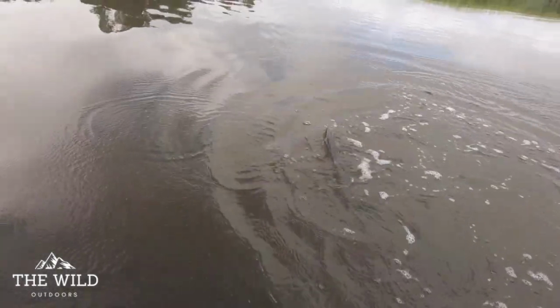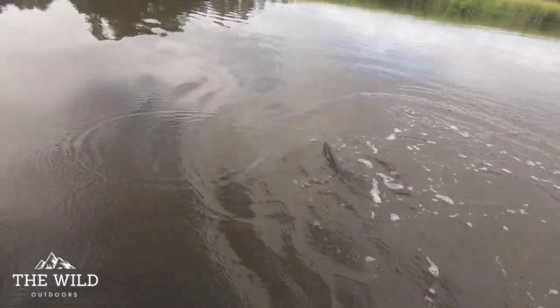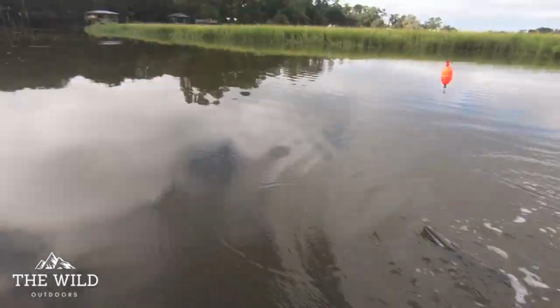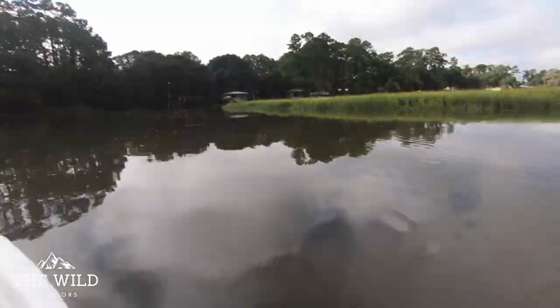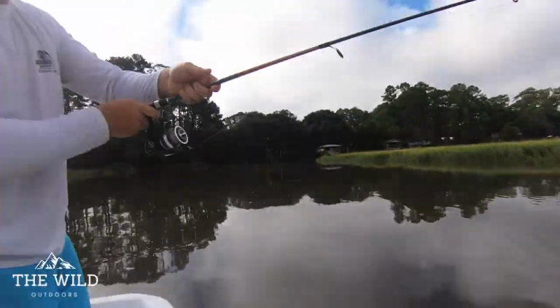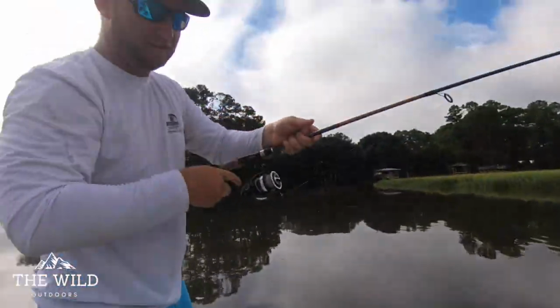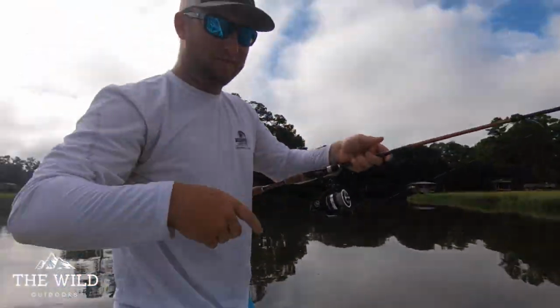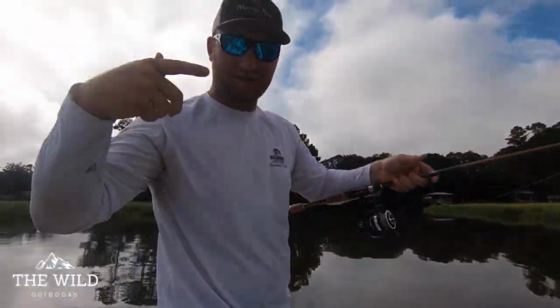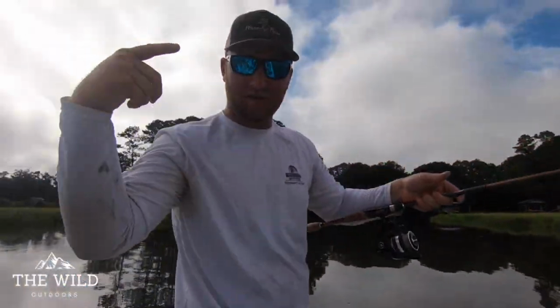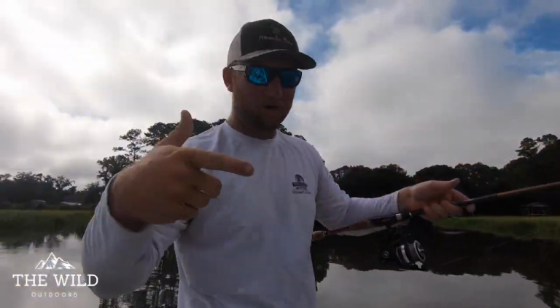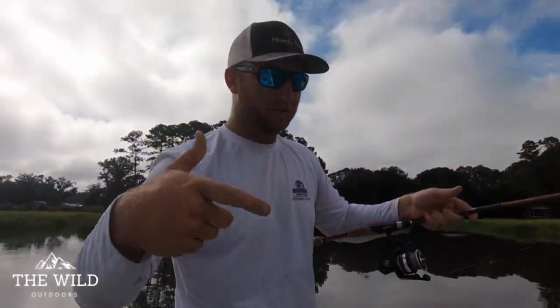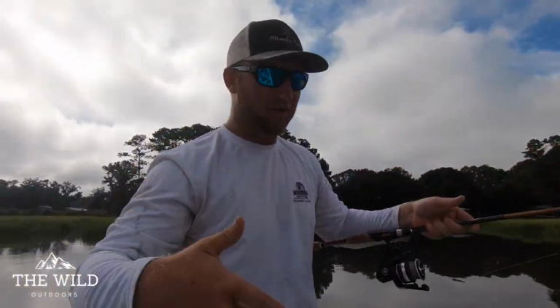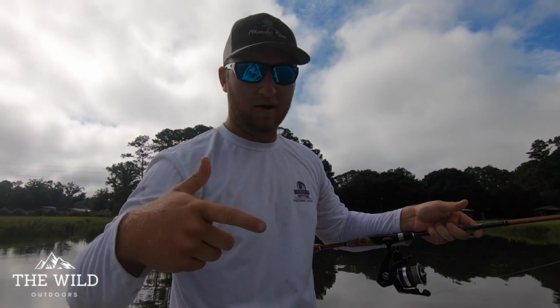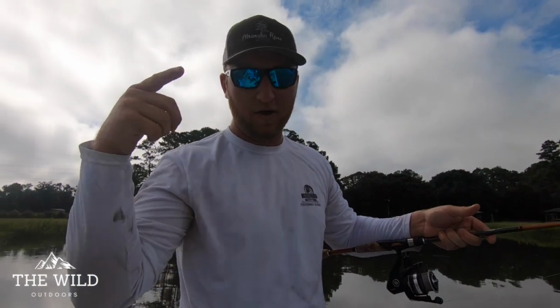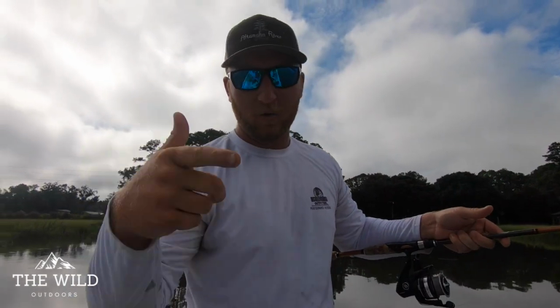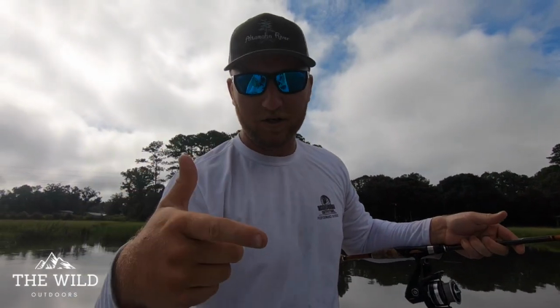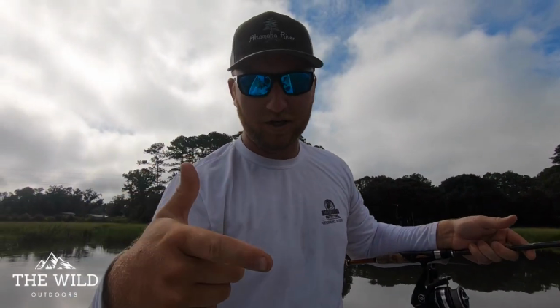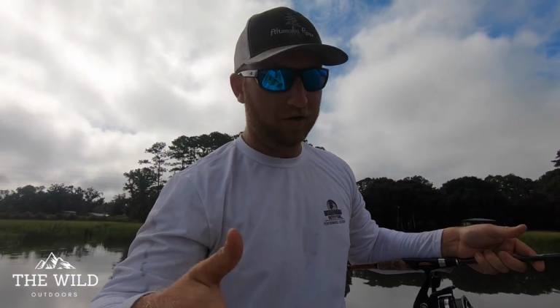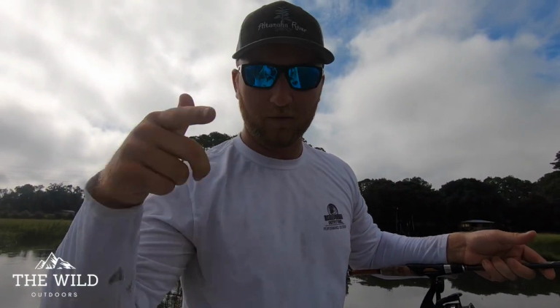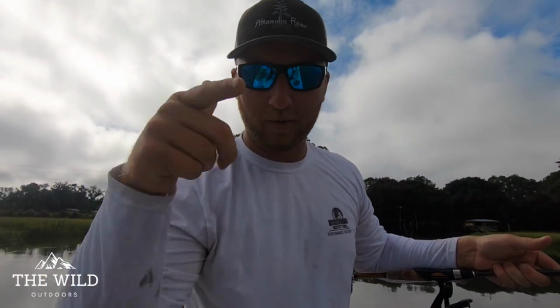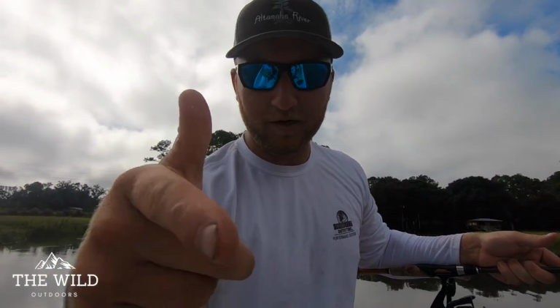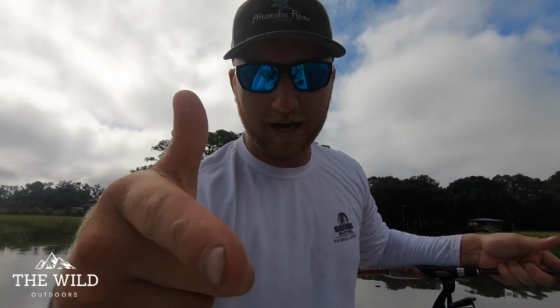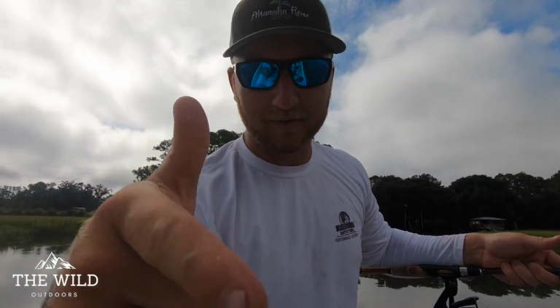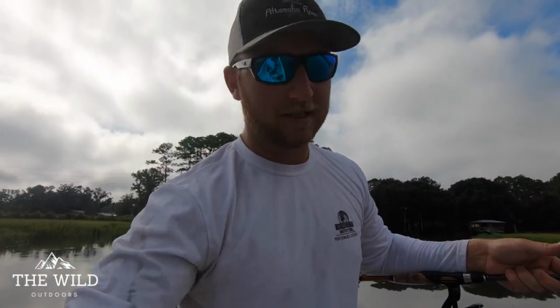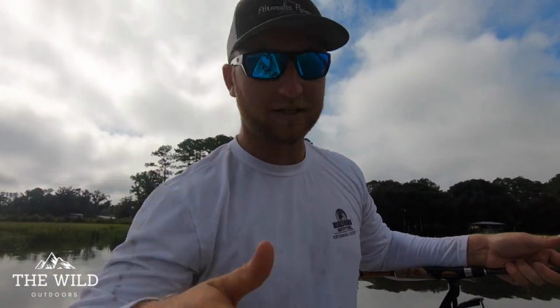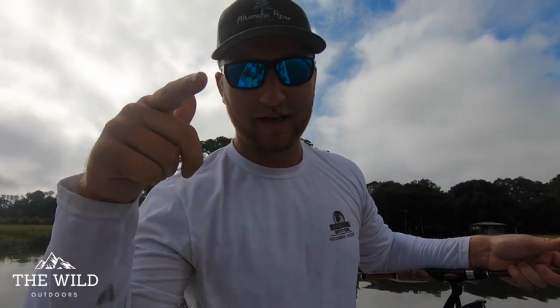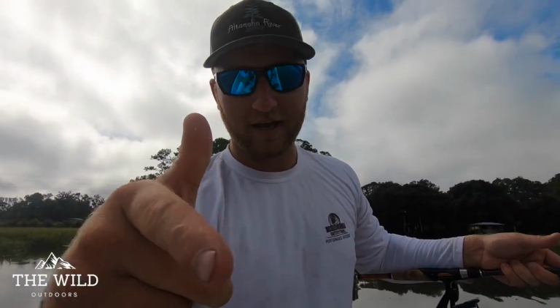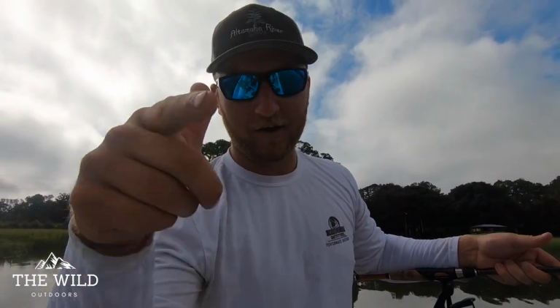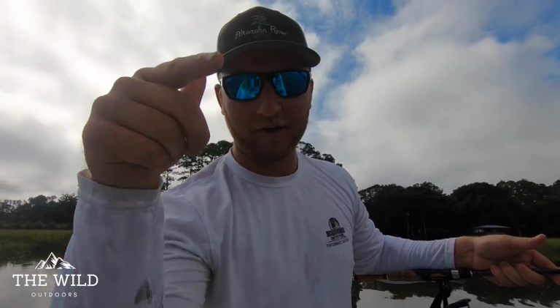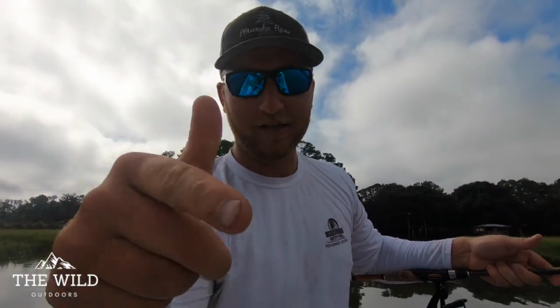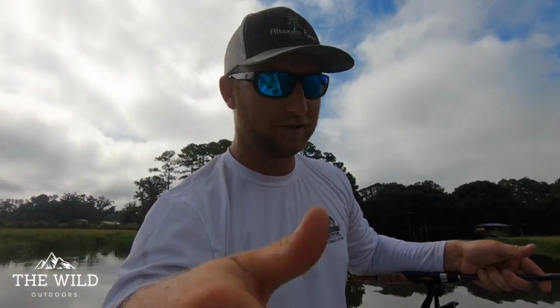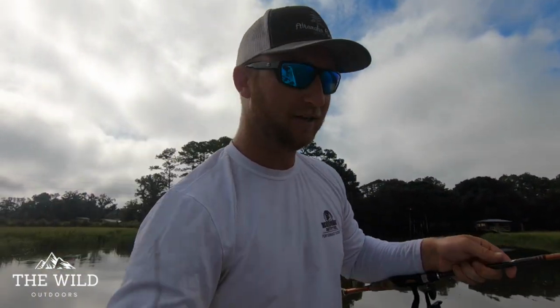This is our very first episode of Welcome to the Wild. We're stoked. We're bringing you guys with us. Hang on, let's do it.